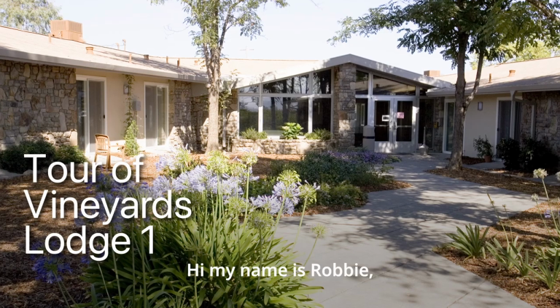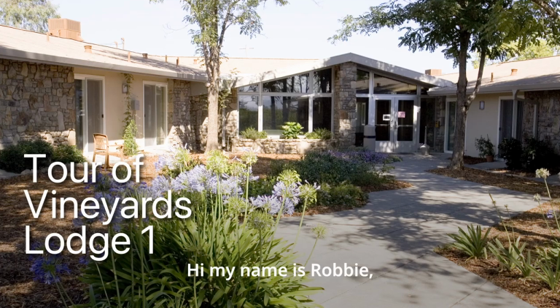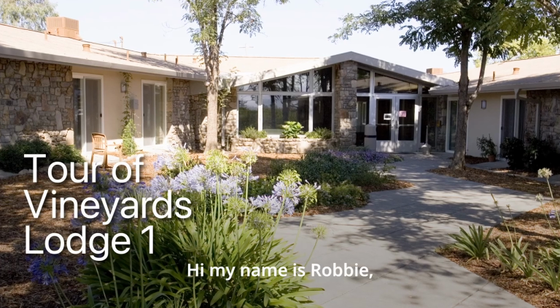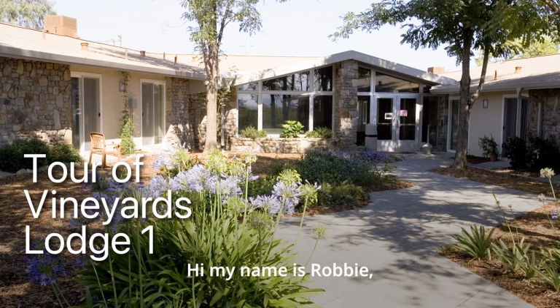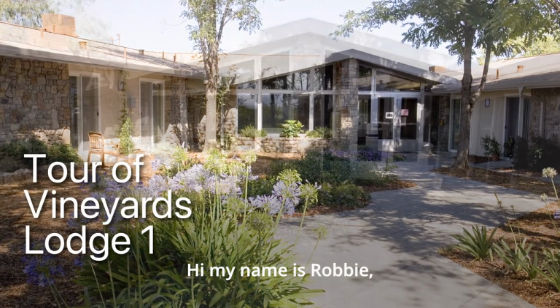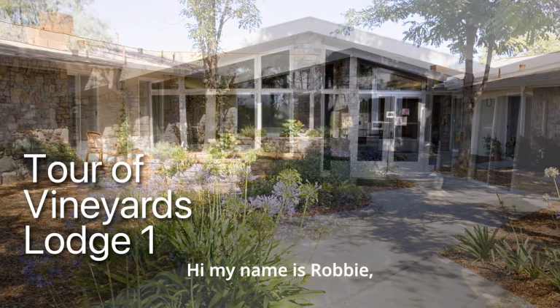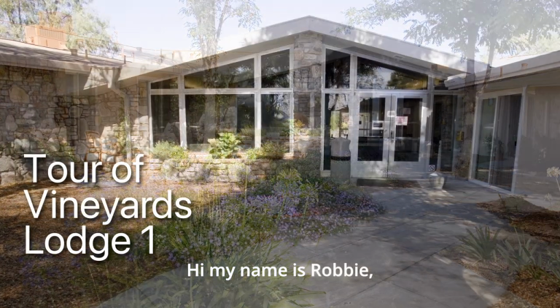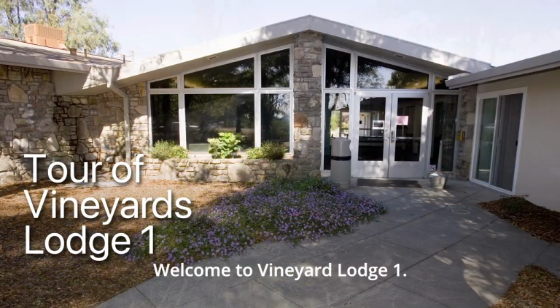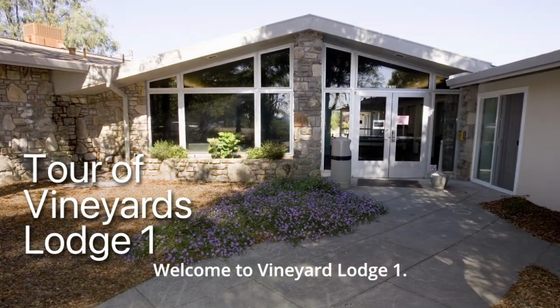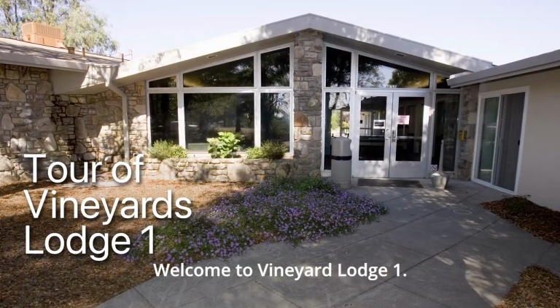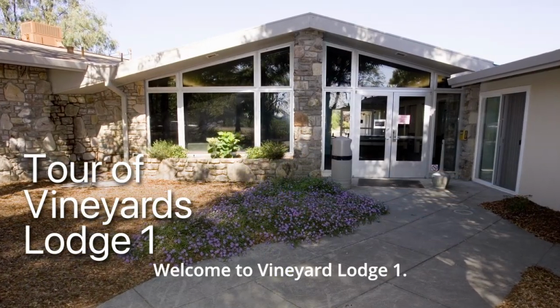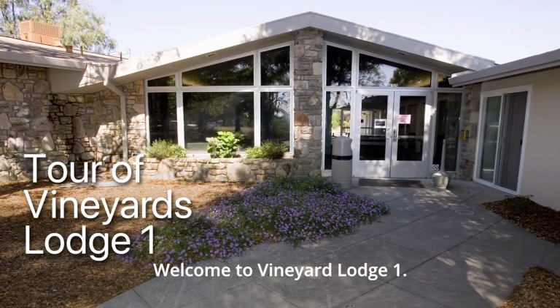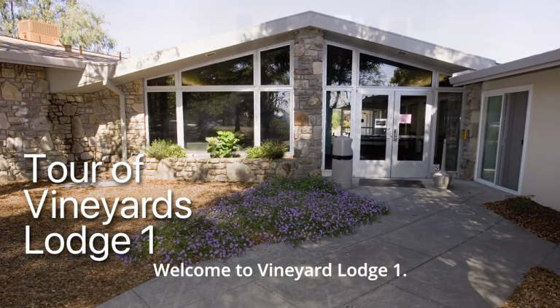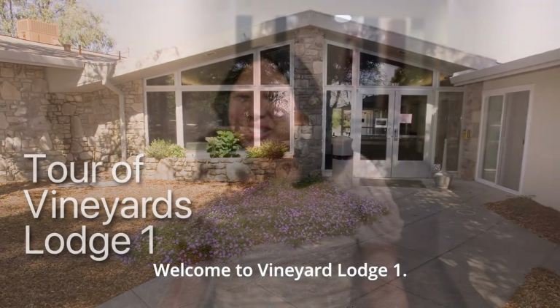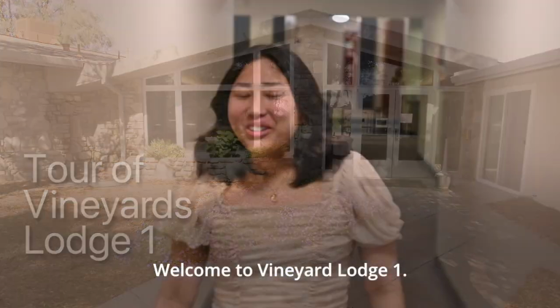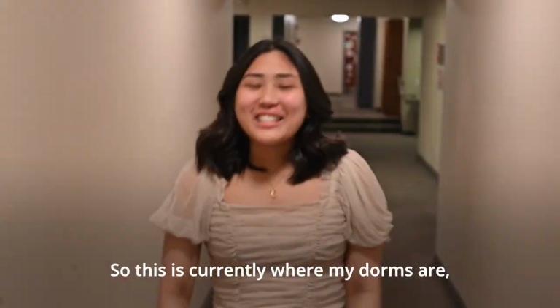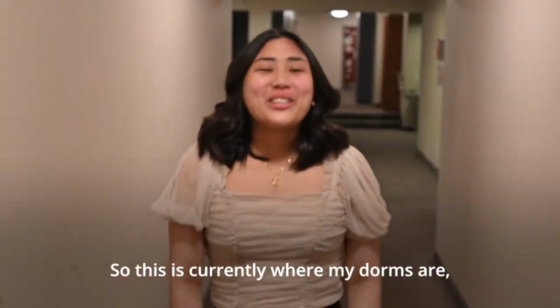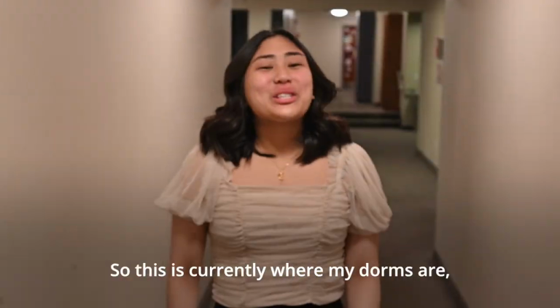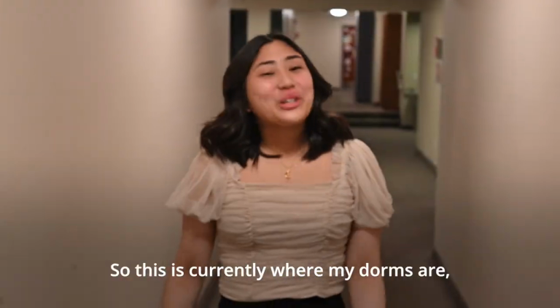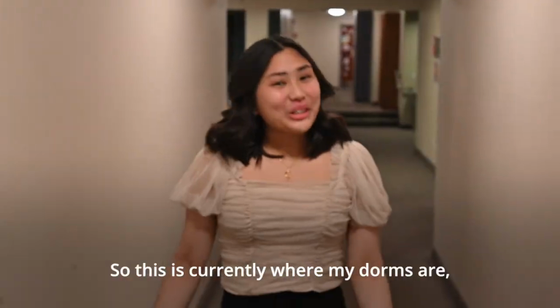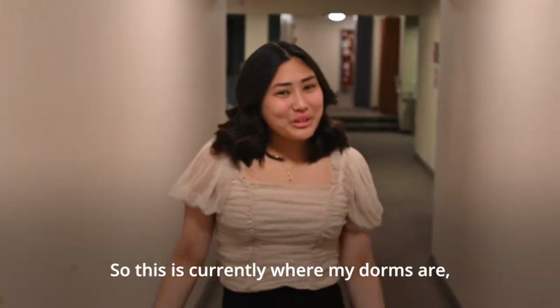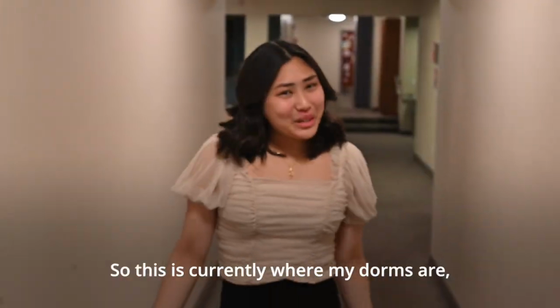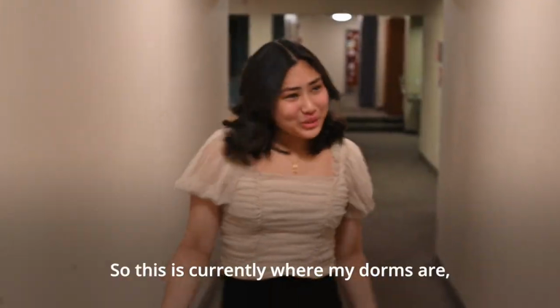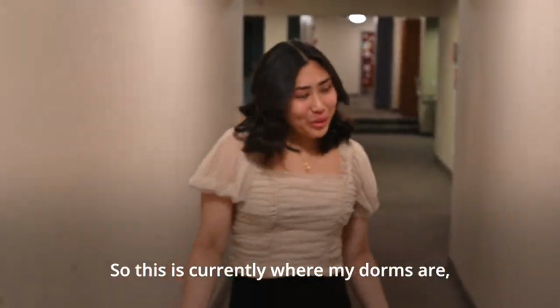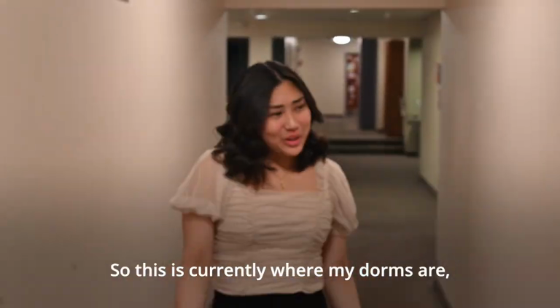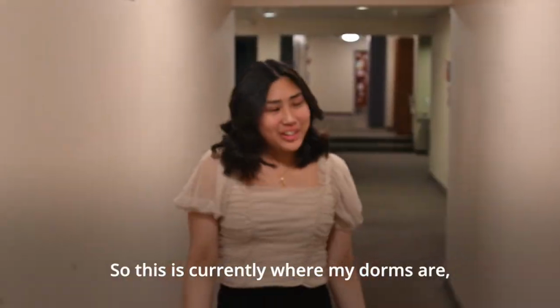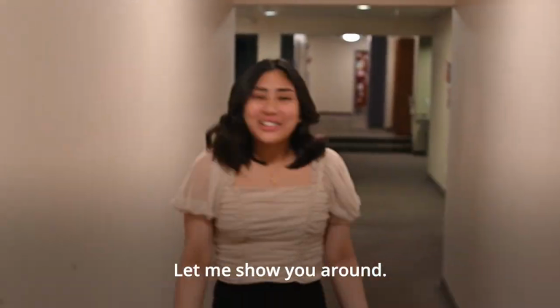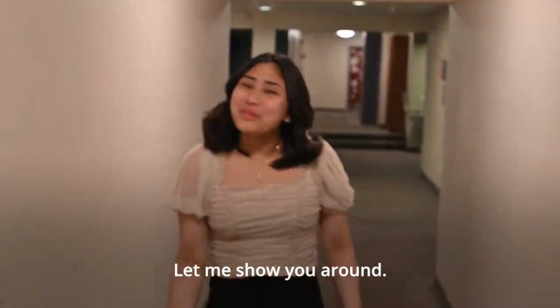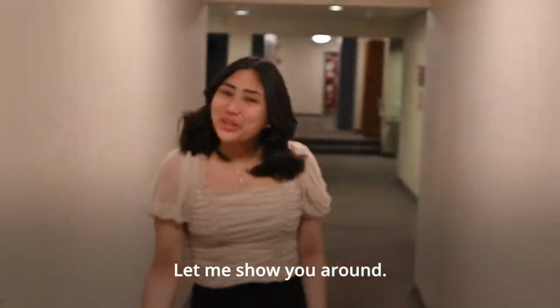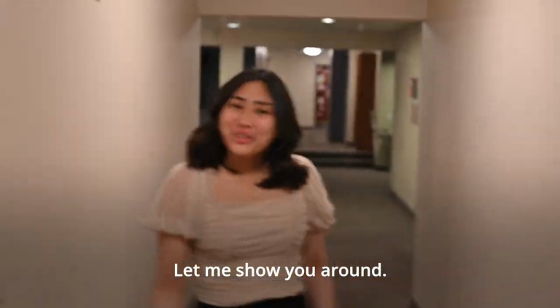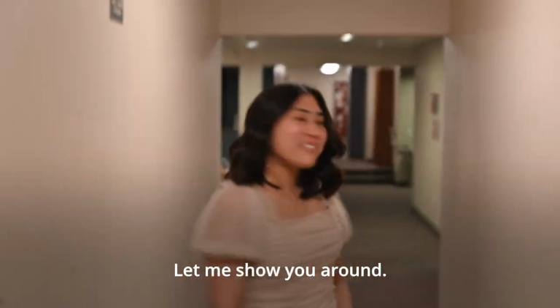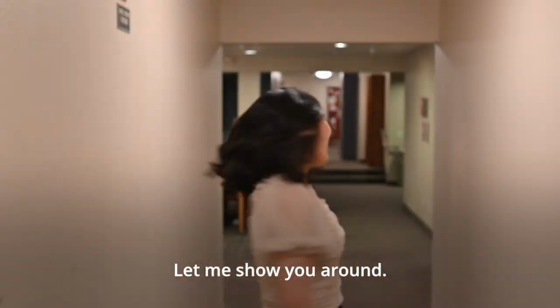Hi, my name is Robbie and welcome to Vineyard Lodge 1. This is currently where my dorms are. Let me show you around.